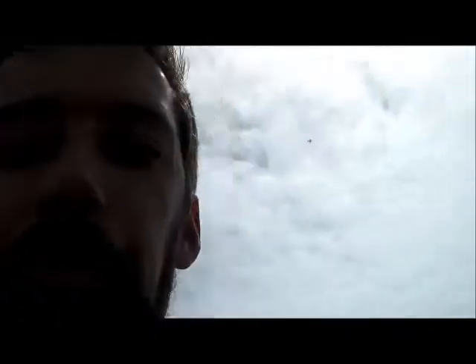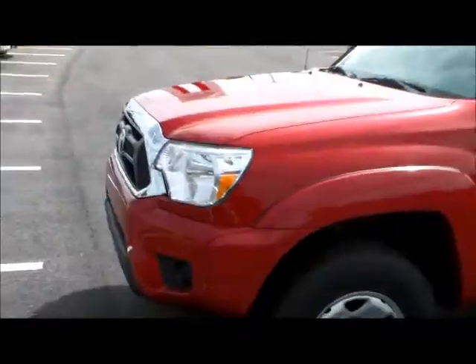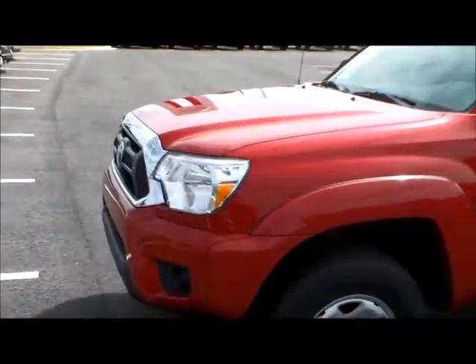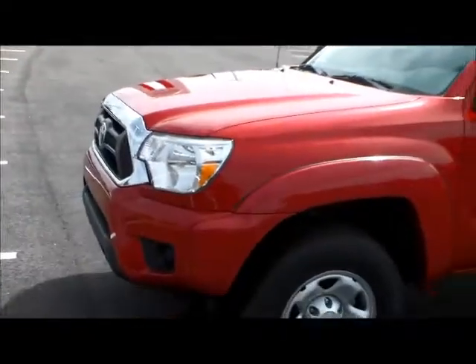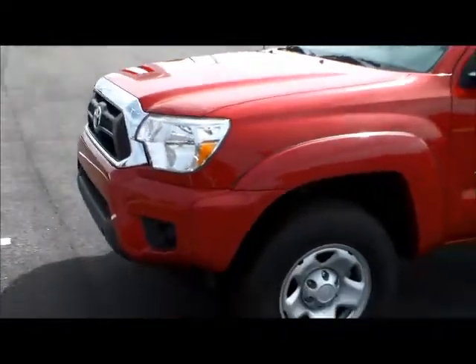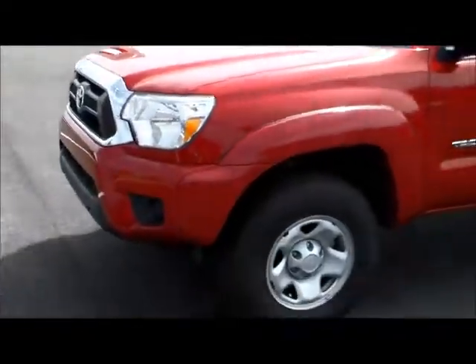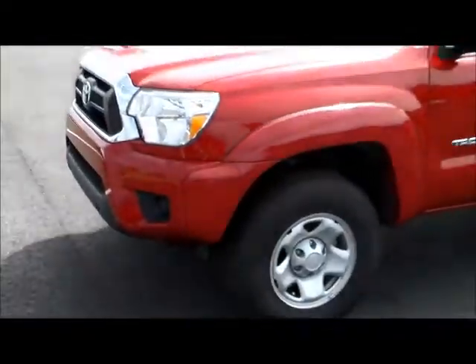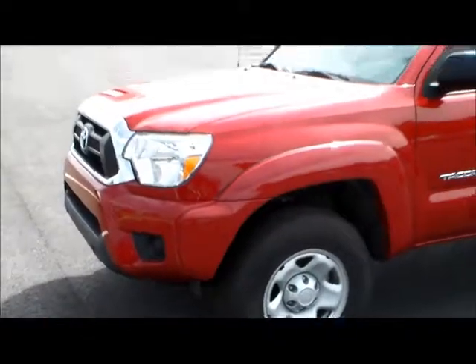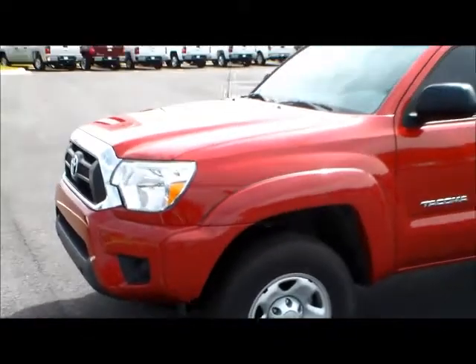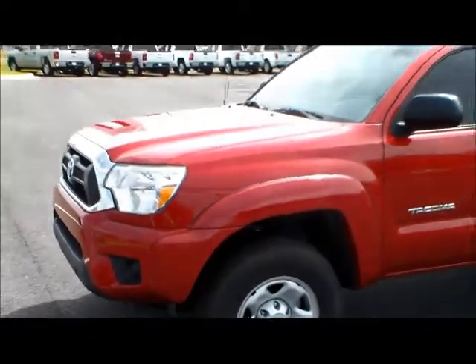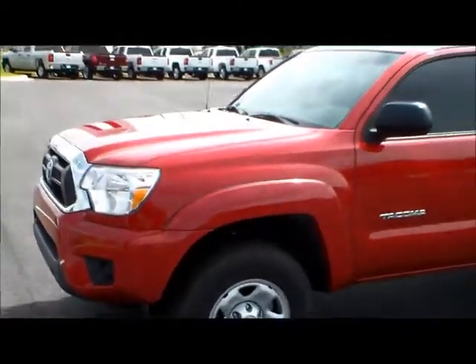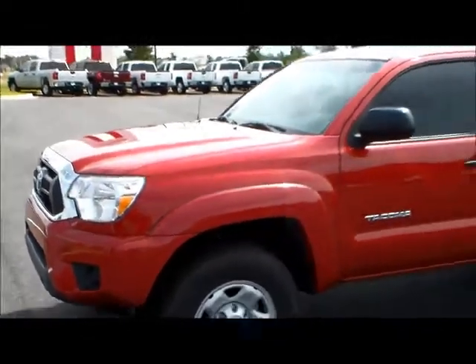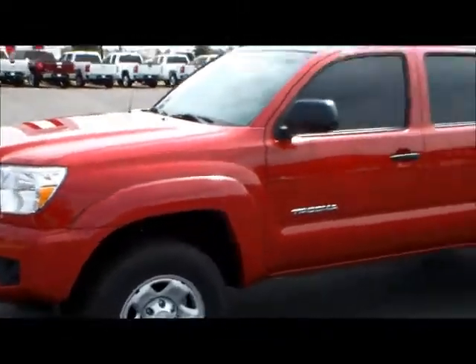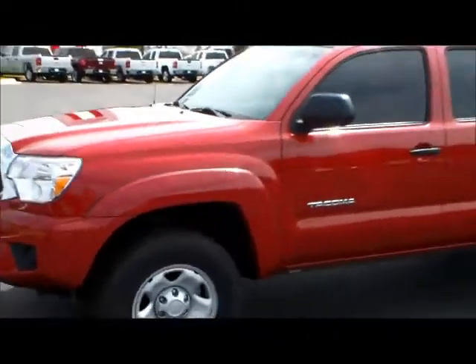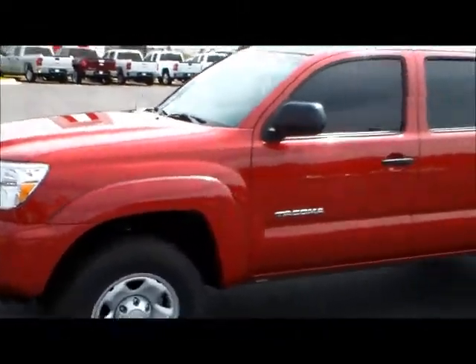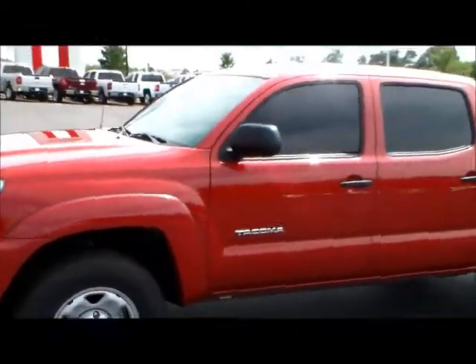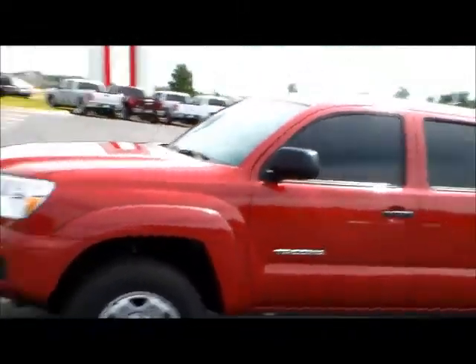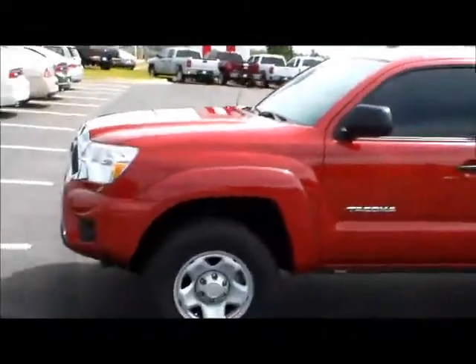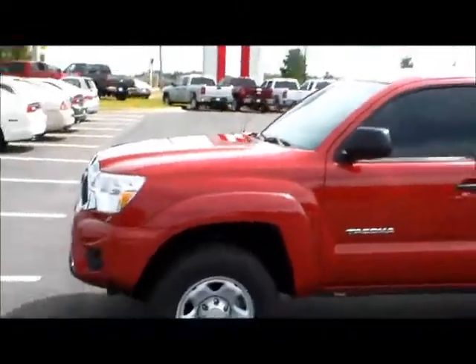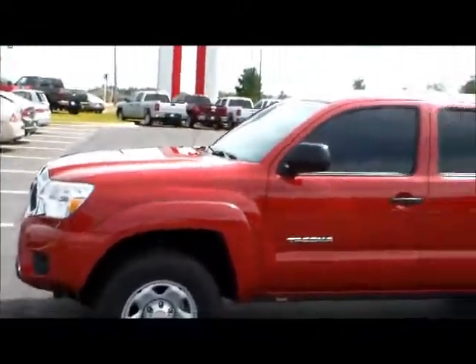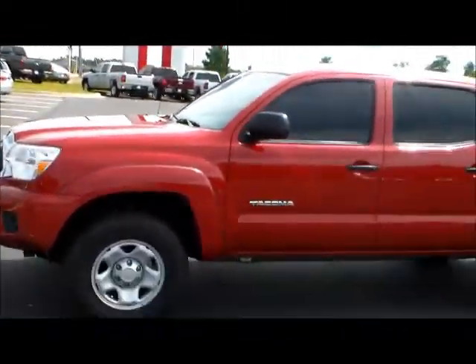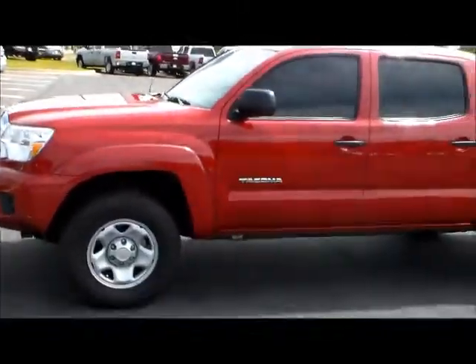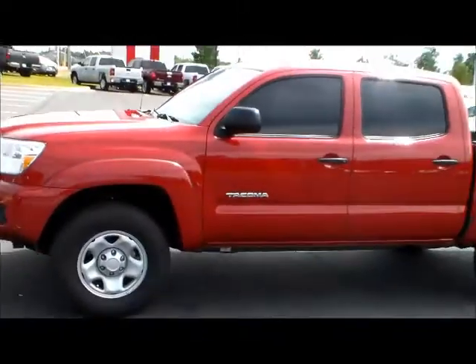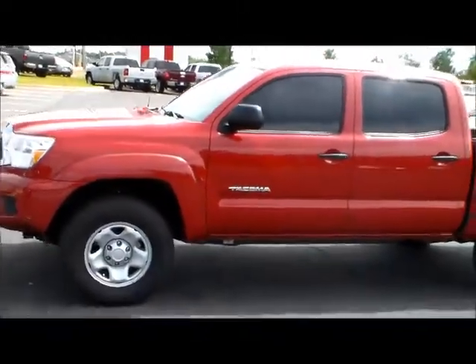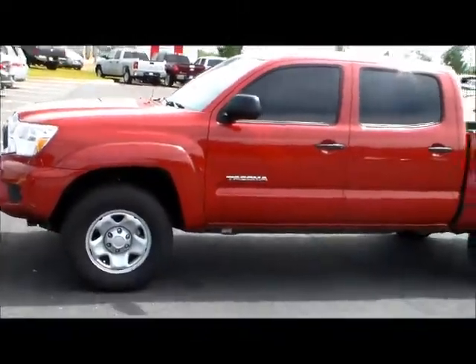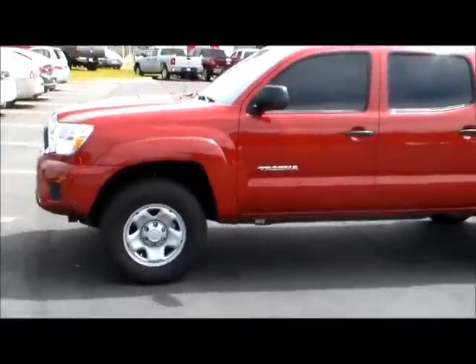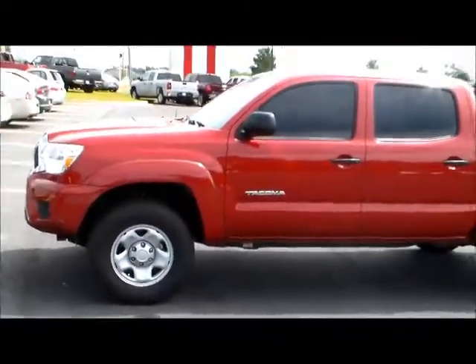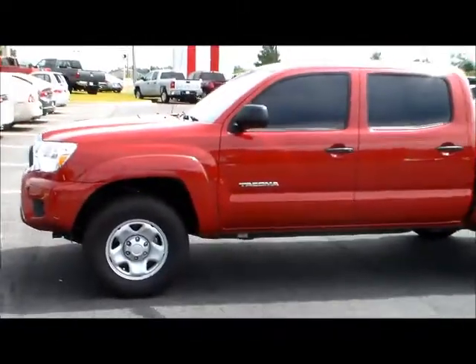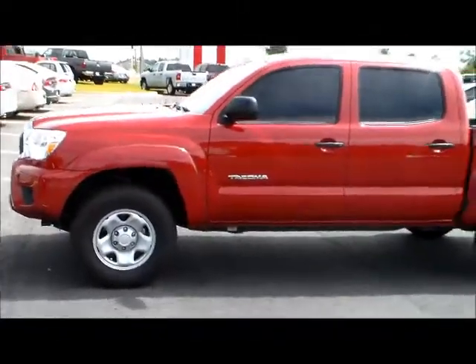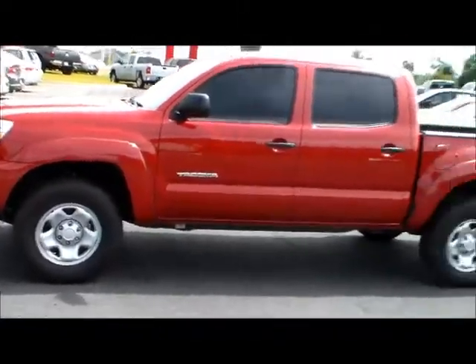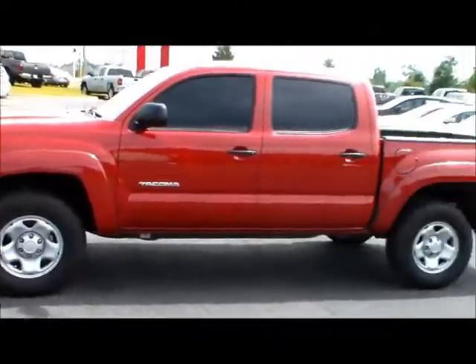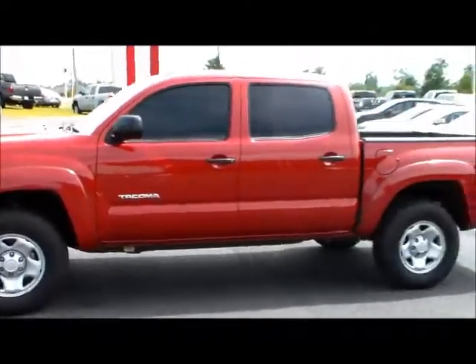So this is a four cylinder. It's got roughly 40,000 miles on it. It's already got the windows tinted.